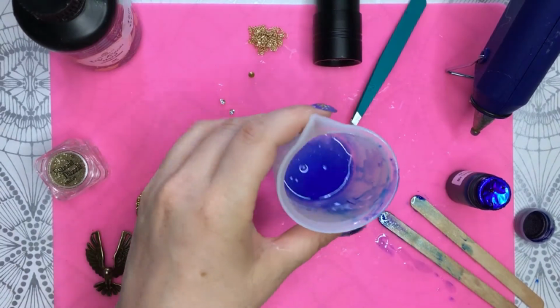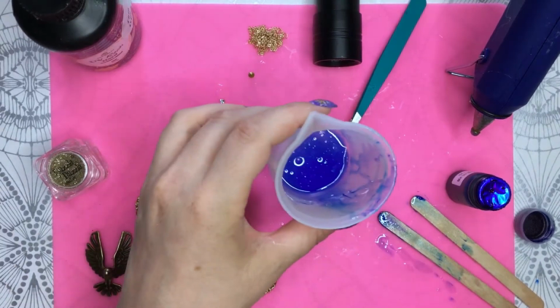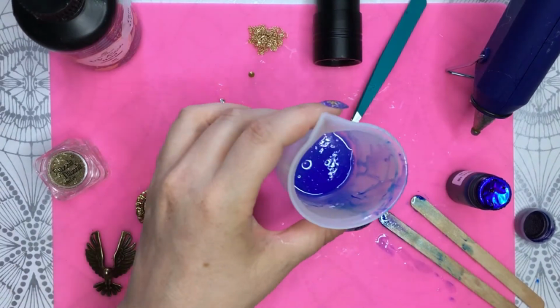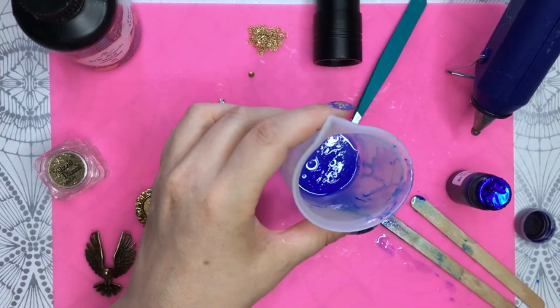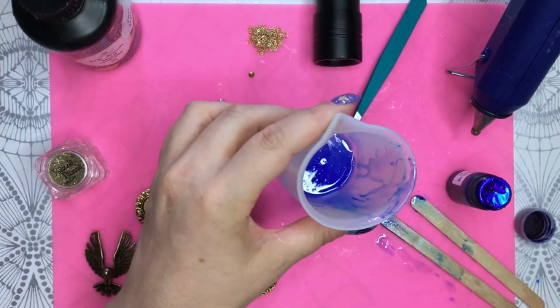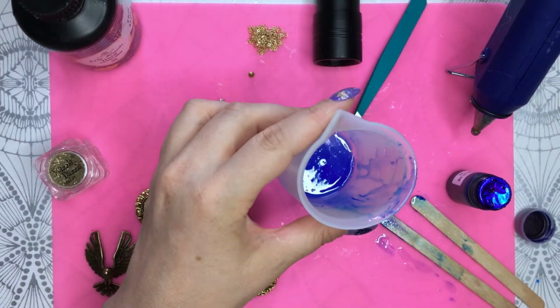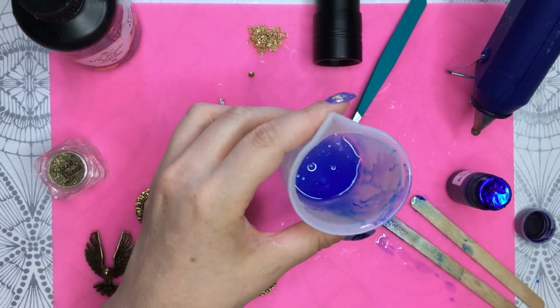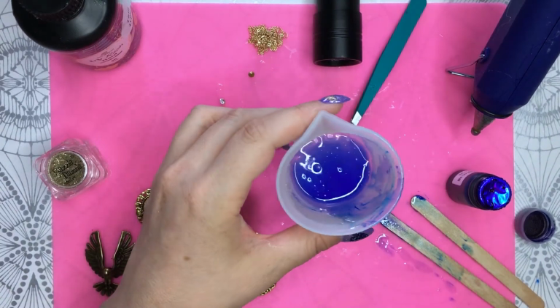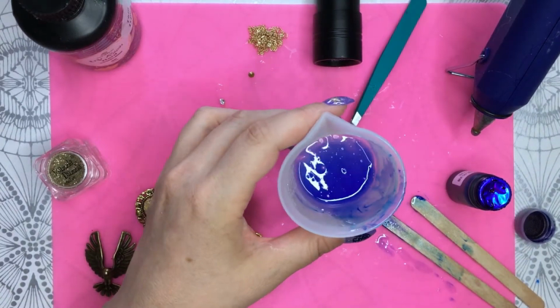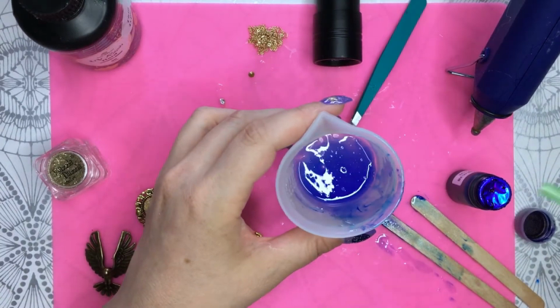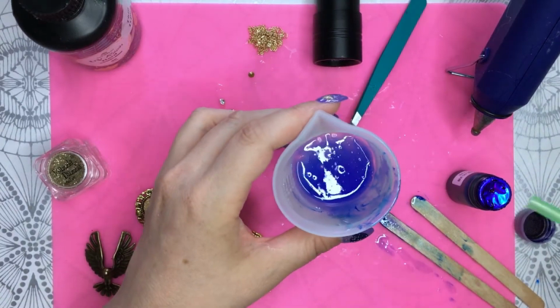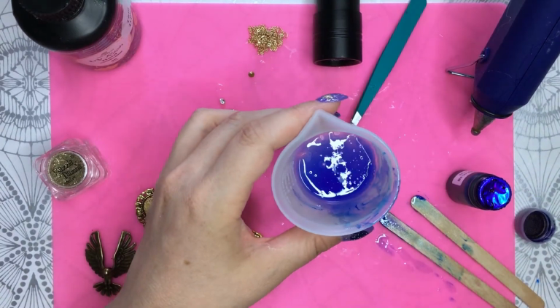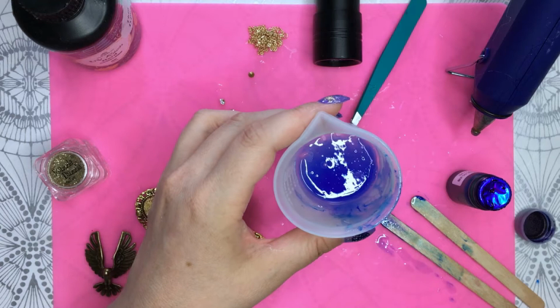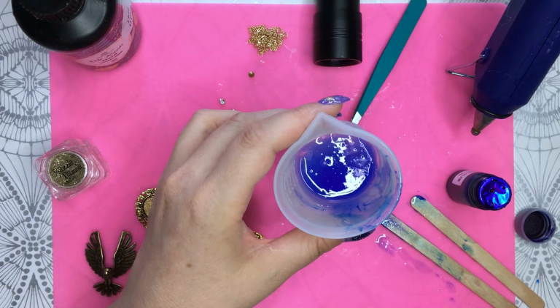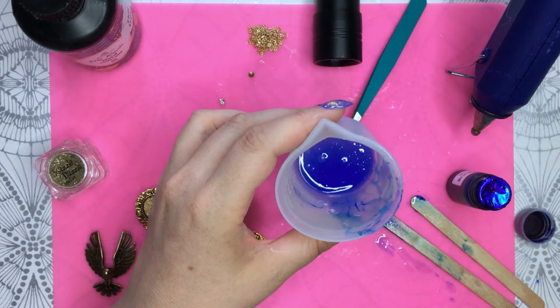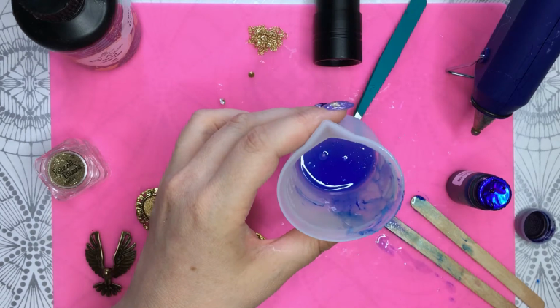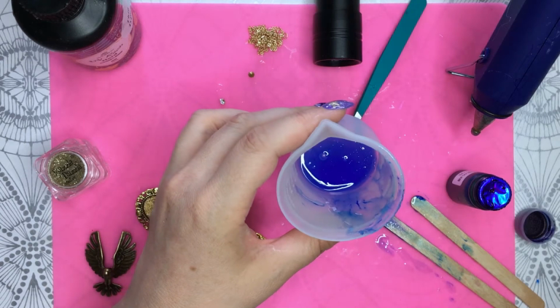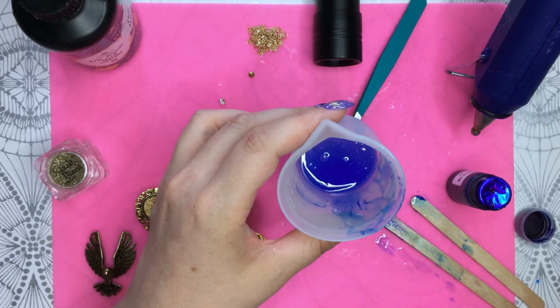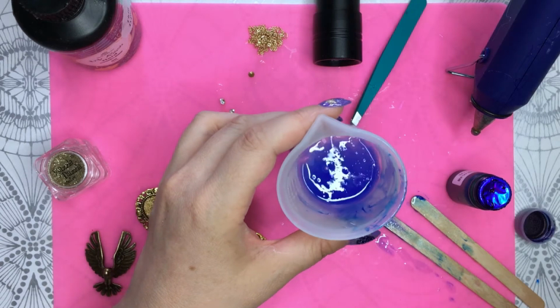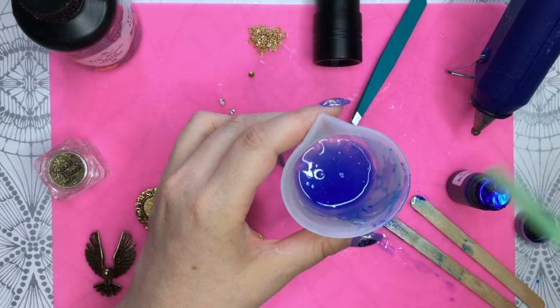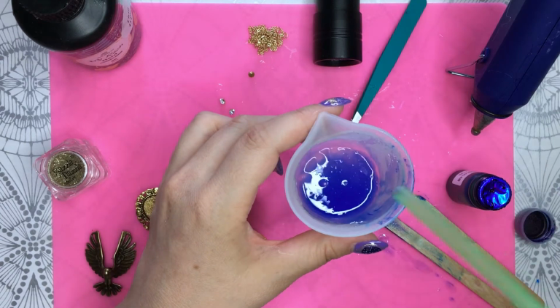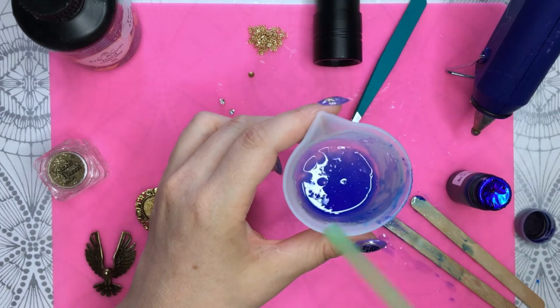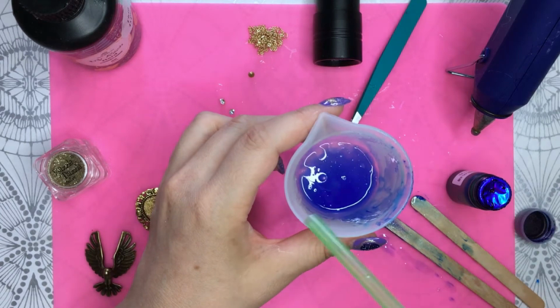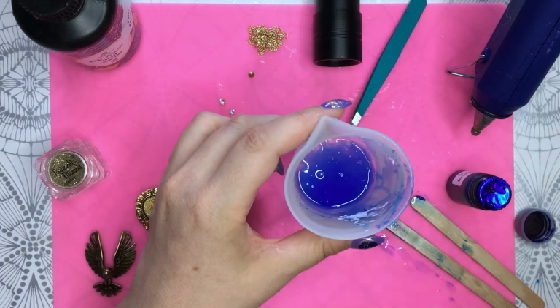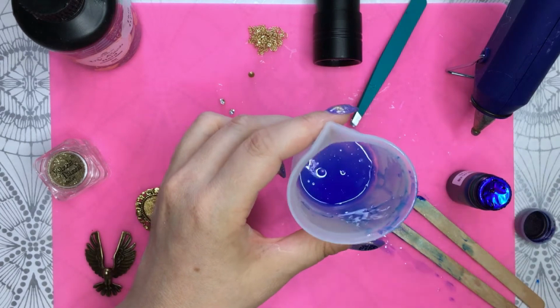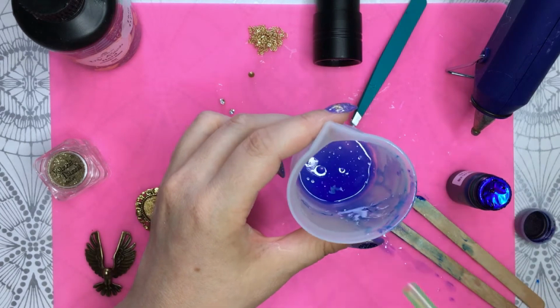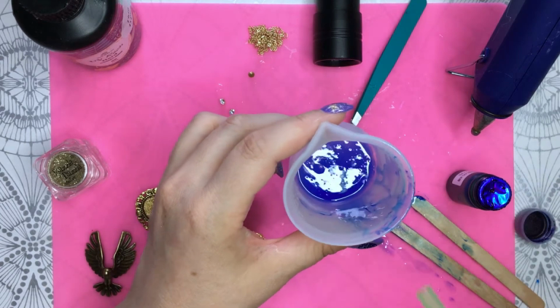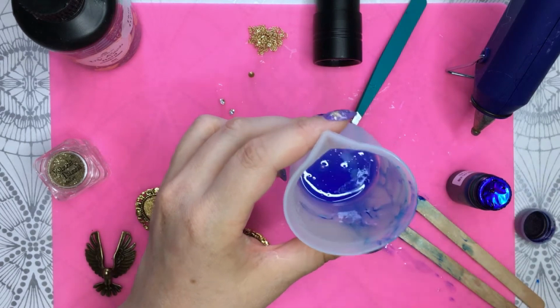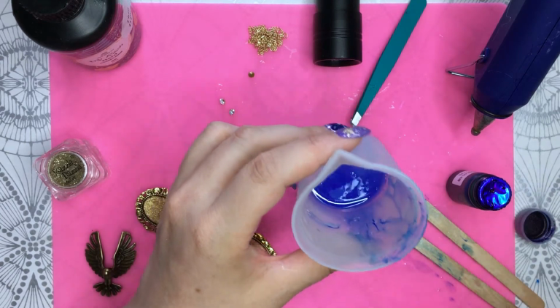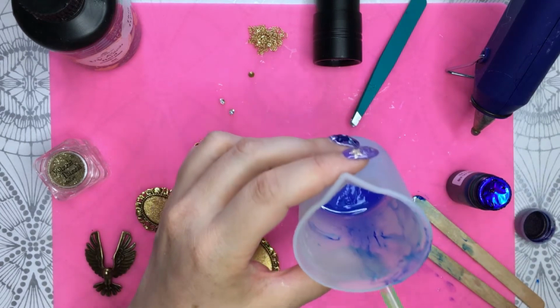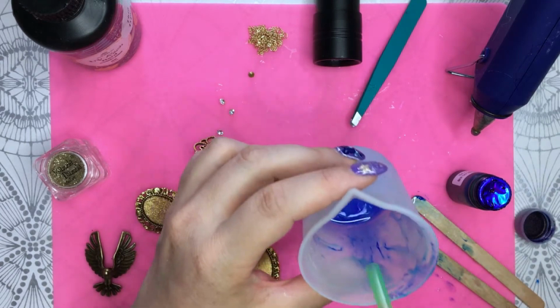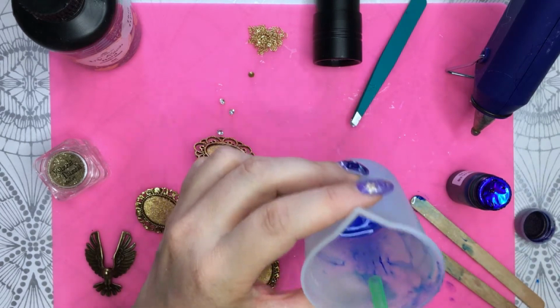I mixed the resin a little bit too hard and so there are some bubbles, so I'm gonna blow them.